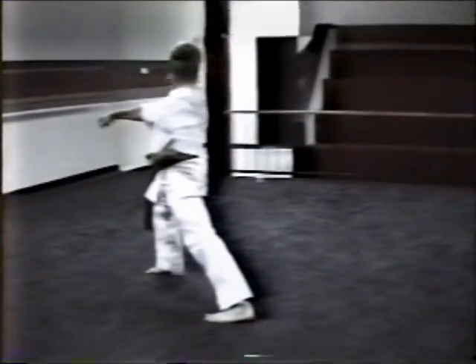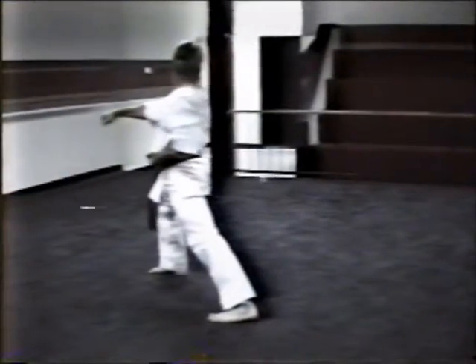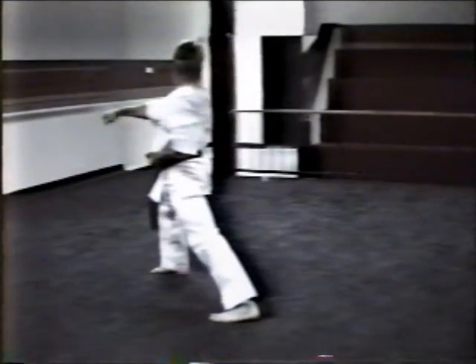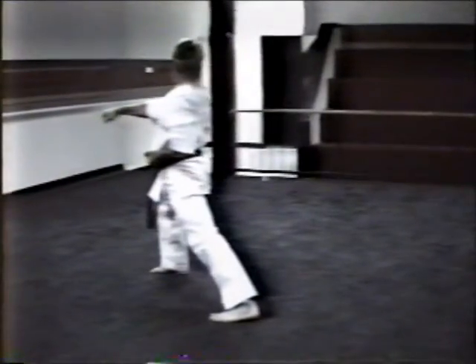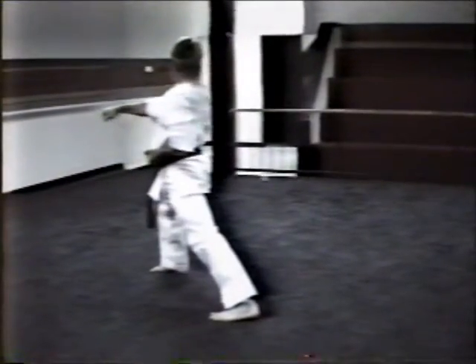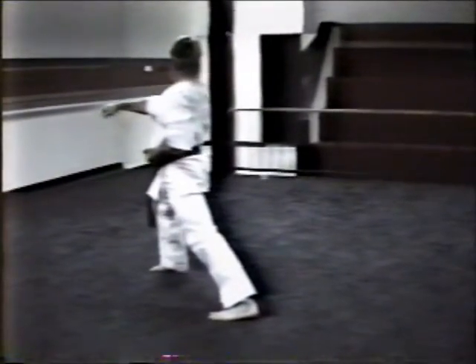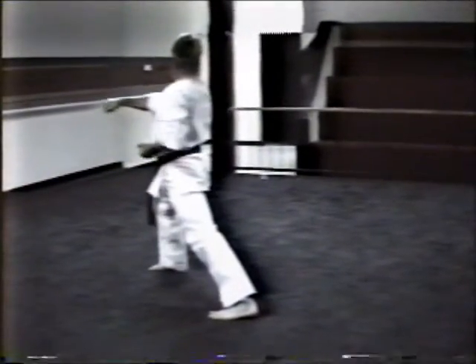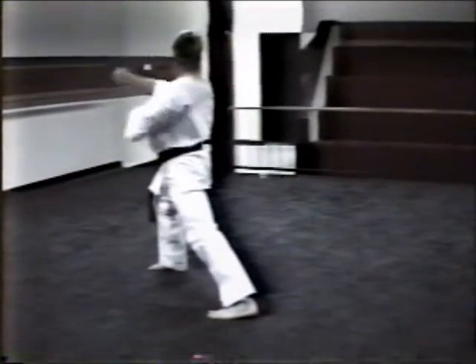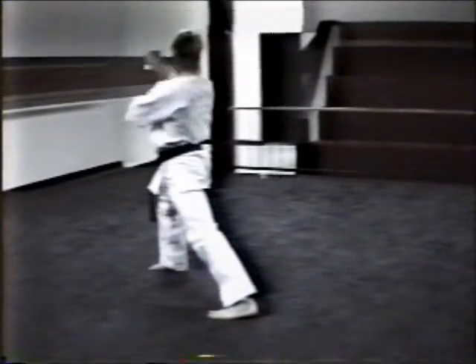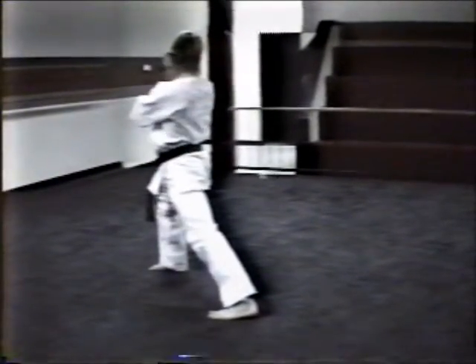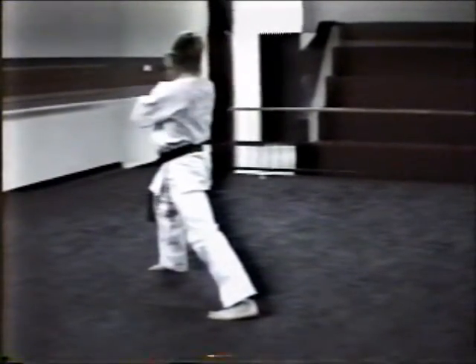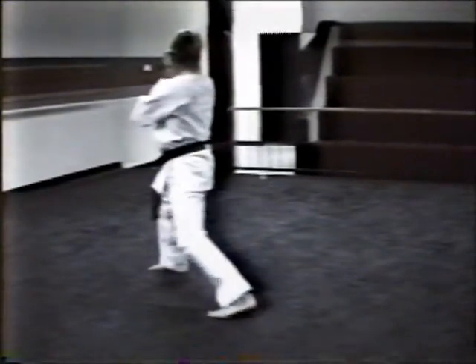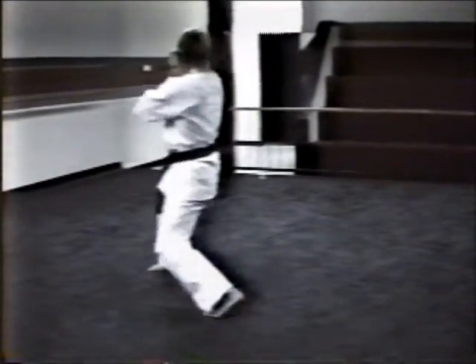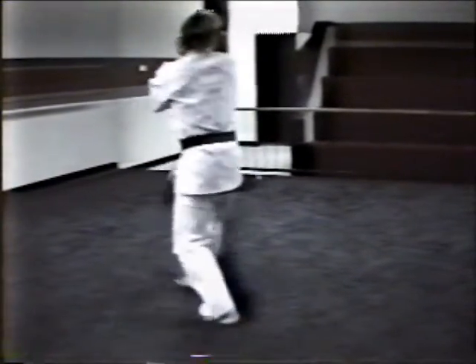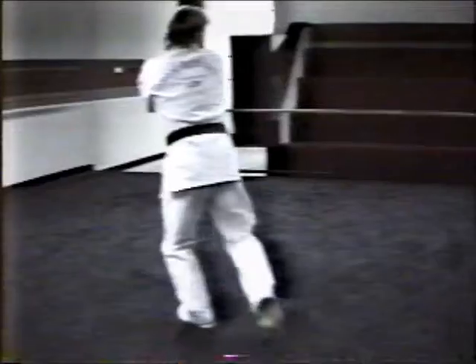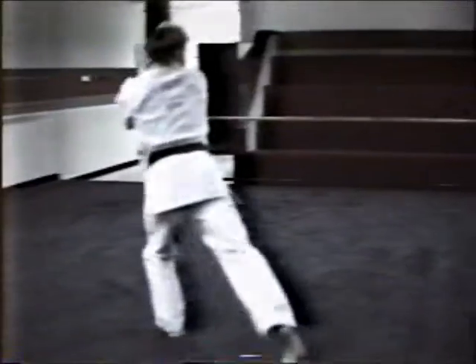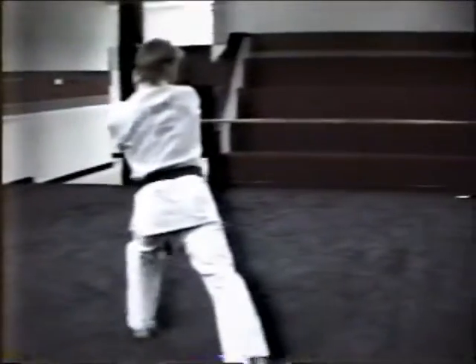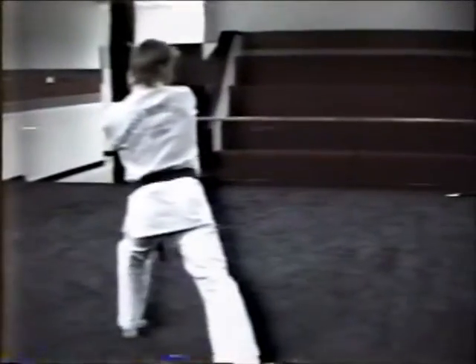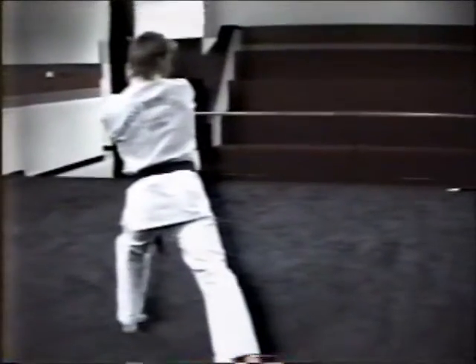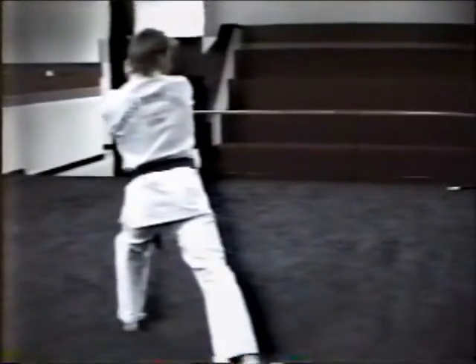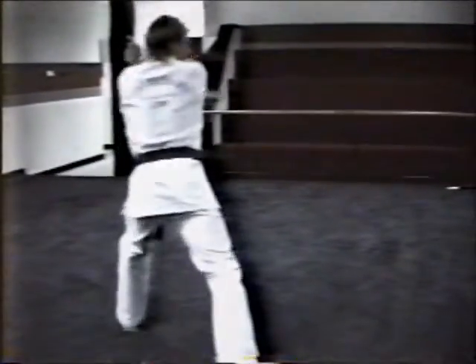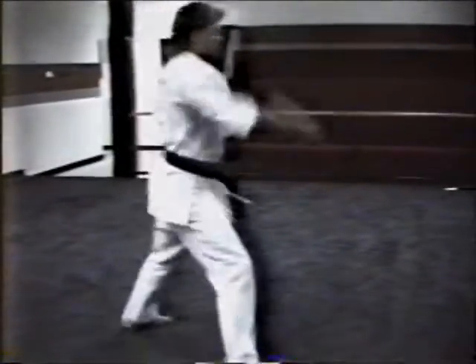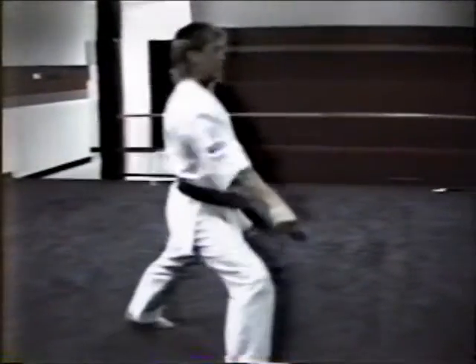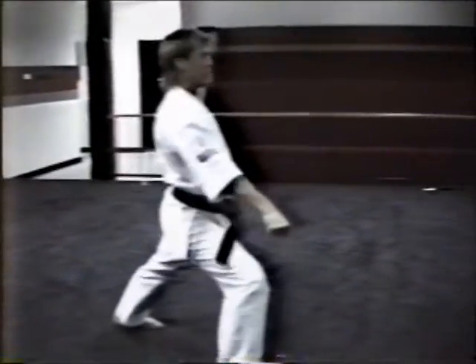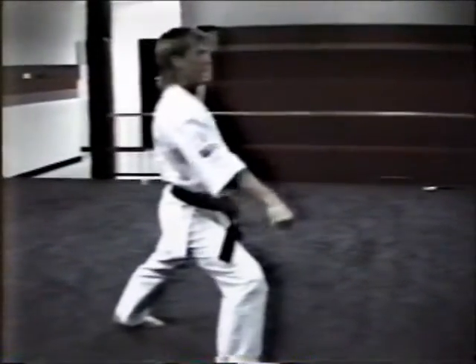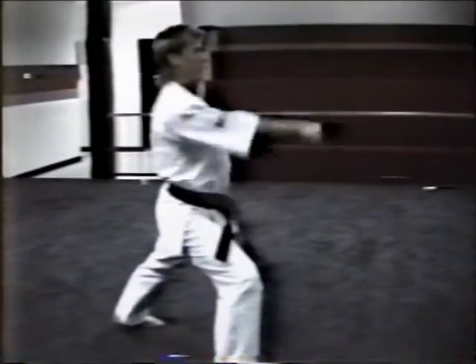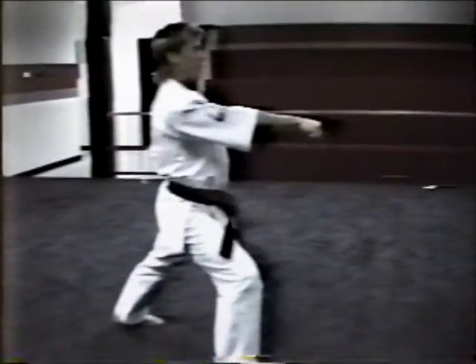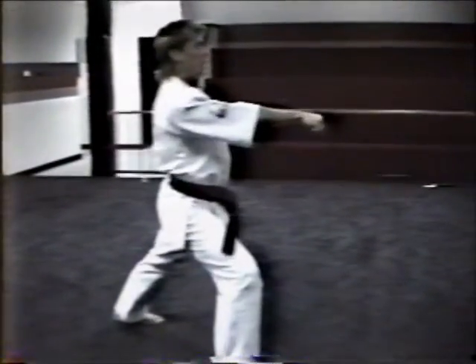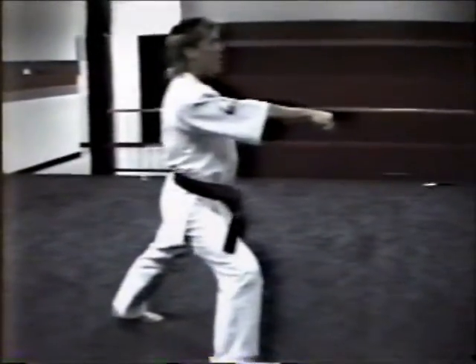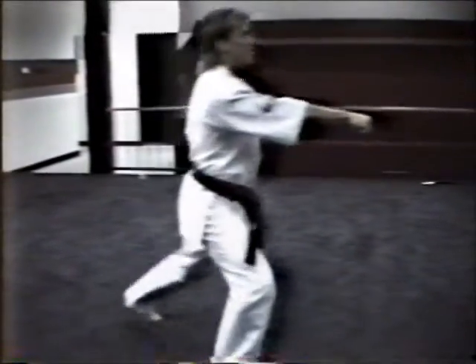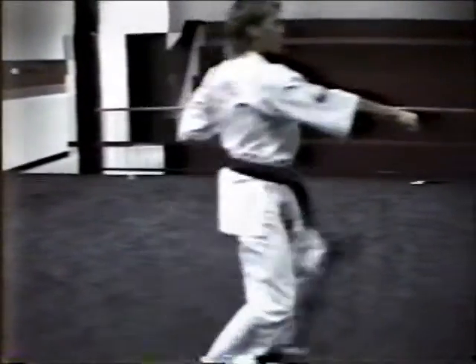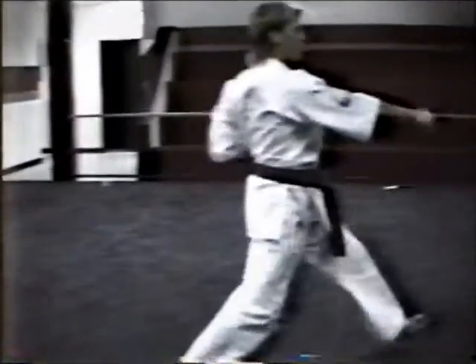Lift to your right for a half turn. Right hand pulls. Right step. Pivot block. Right hand raises up. Step punch.